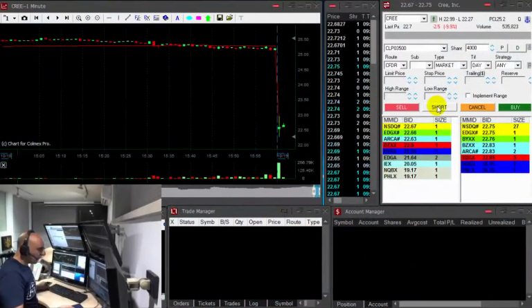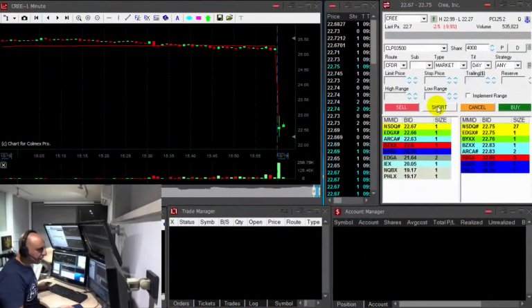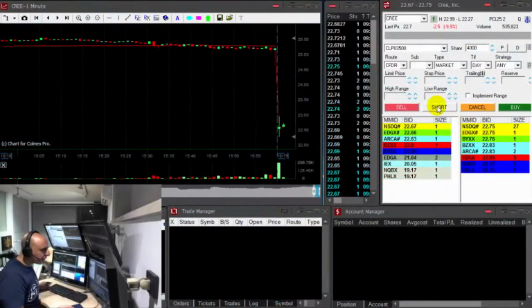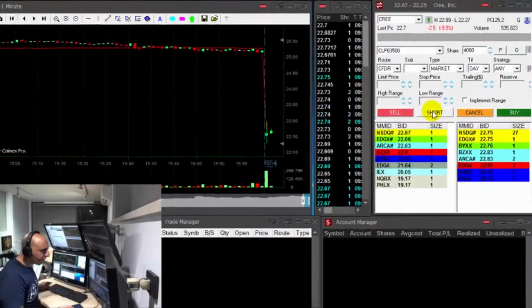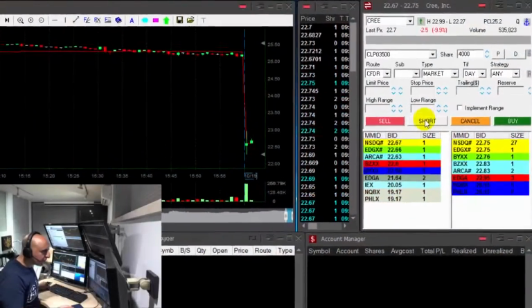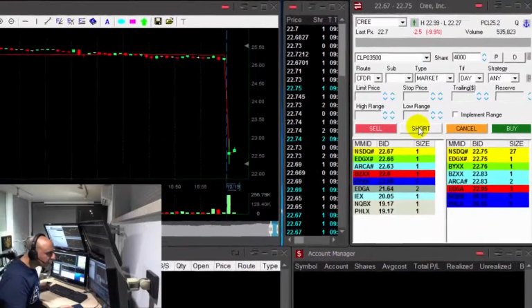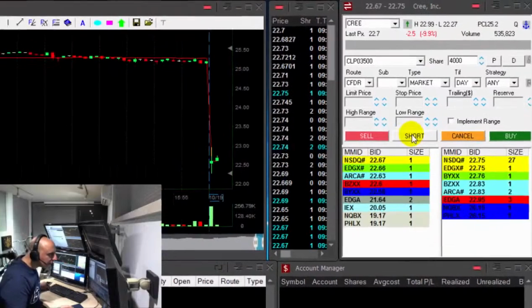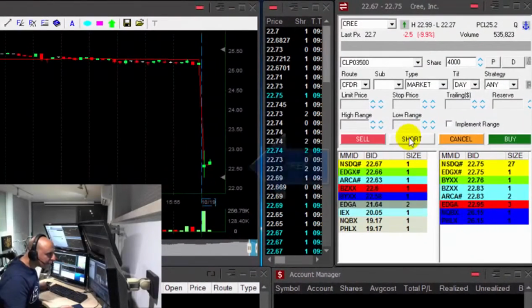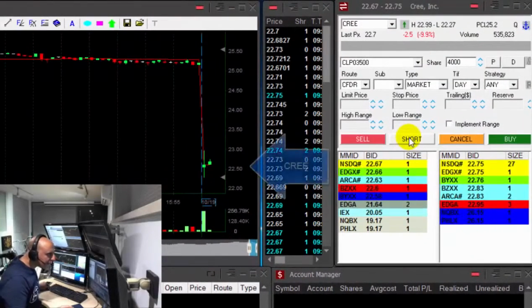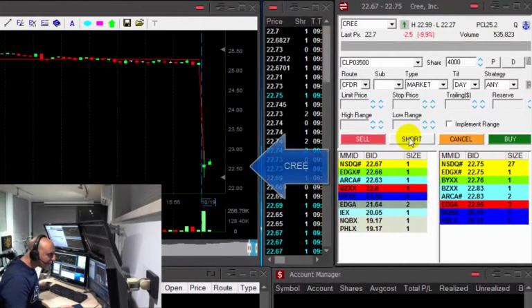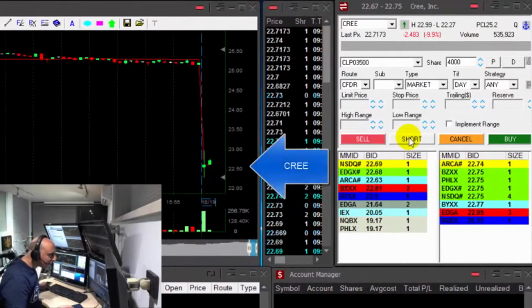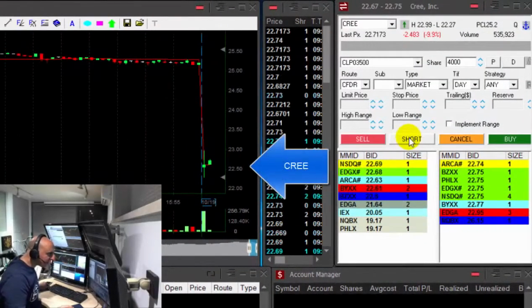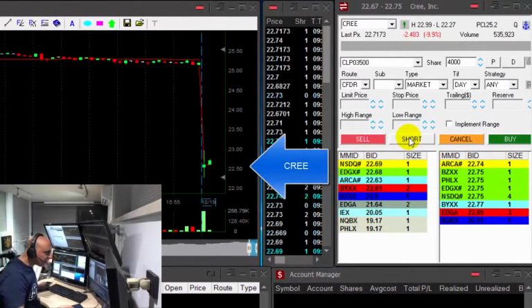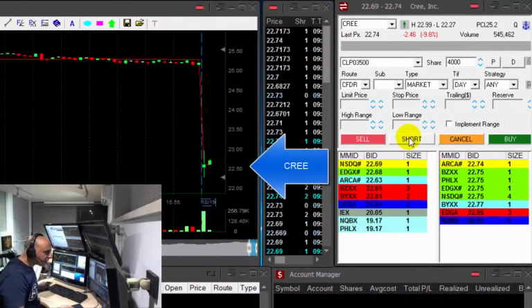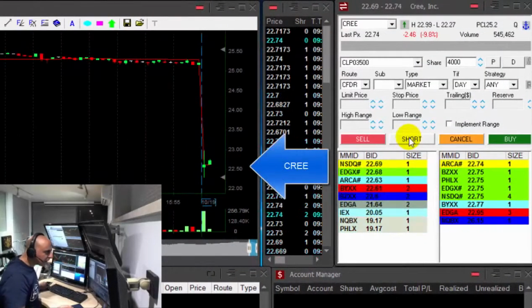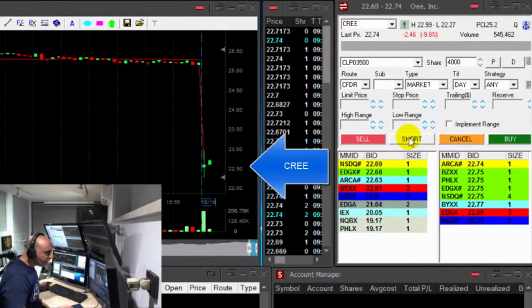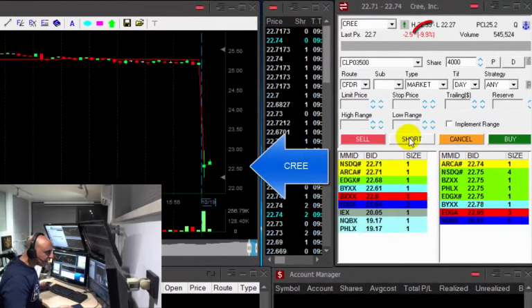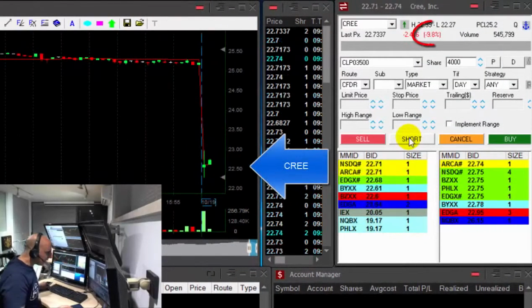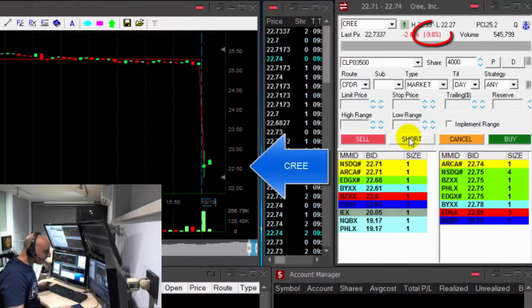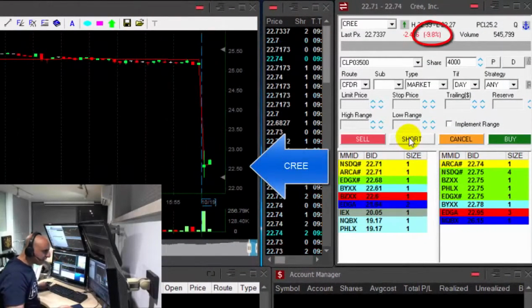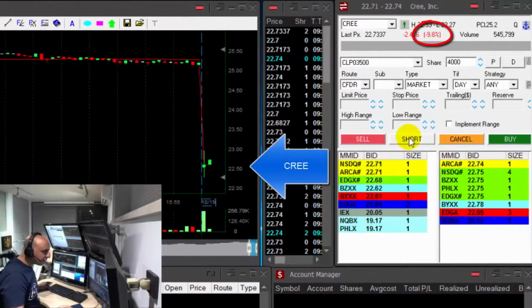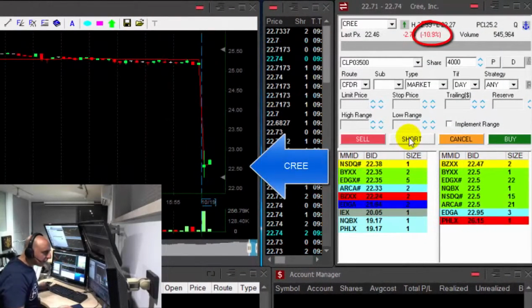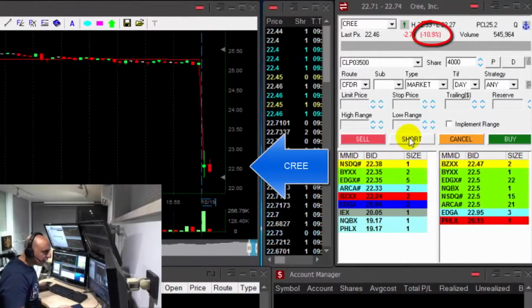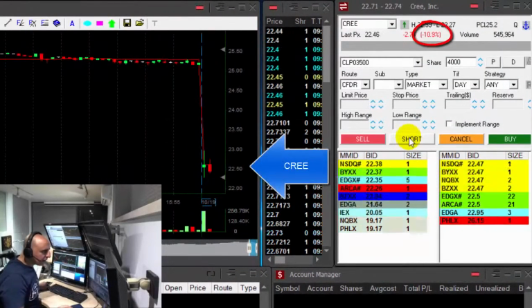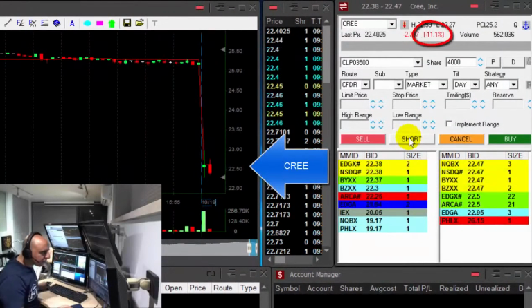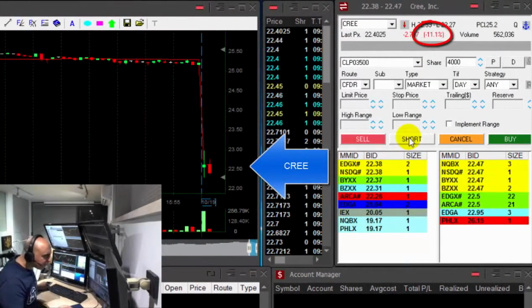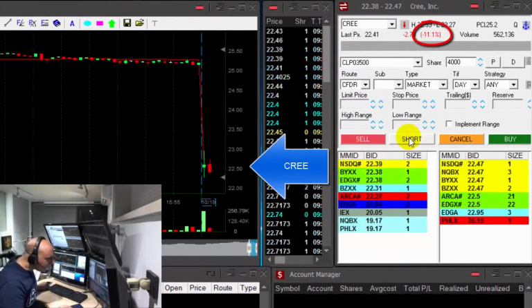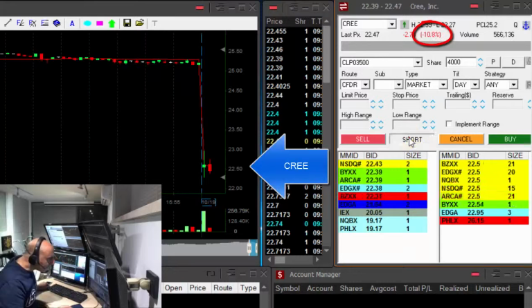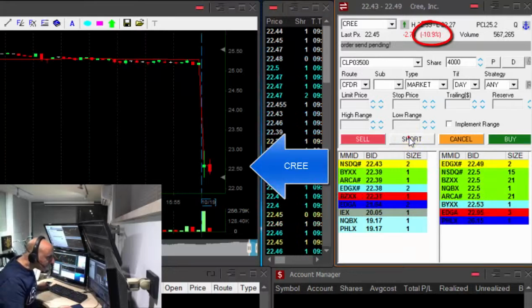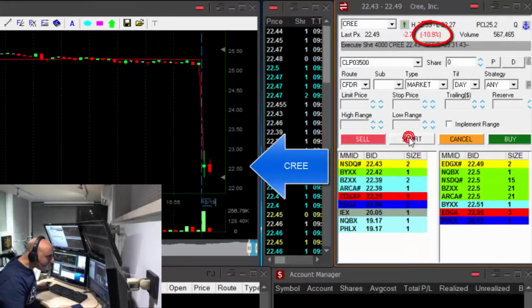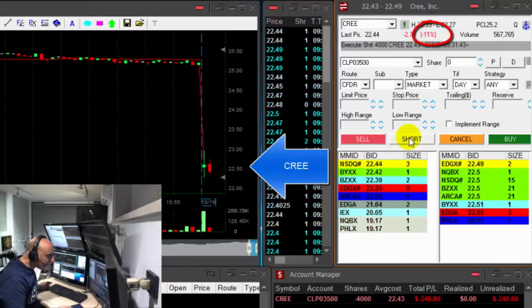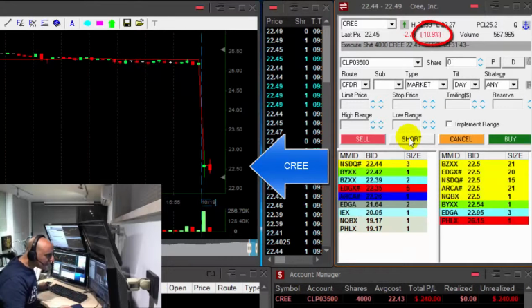Hi traders. Cree is at a very nice reversal point. It's down 10% and it looks like it's about to move lower.